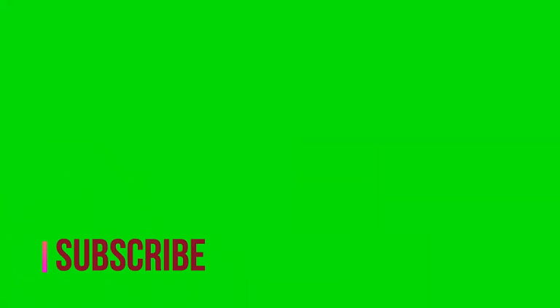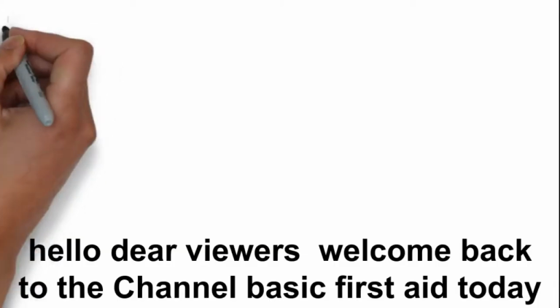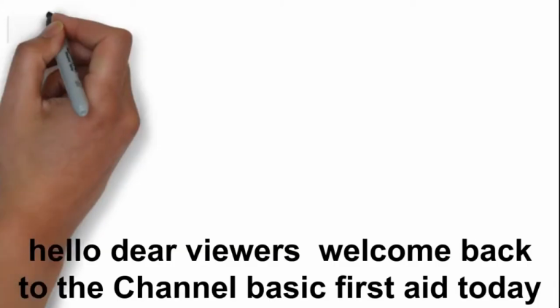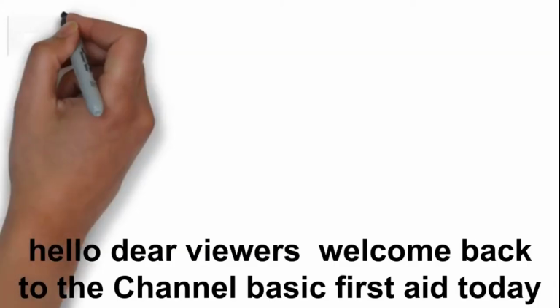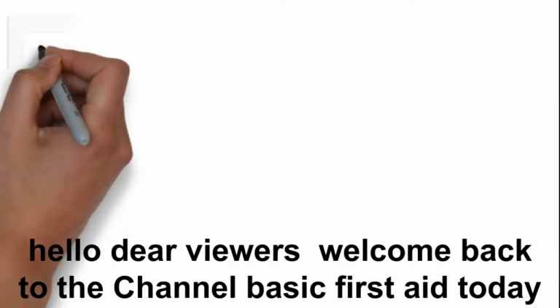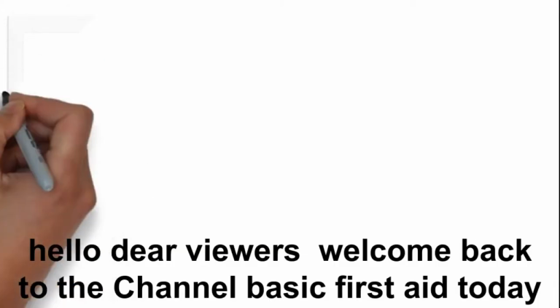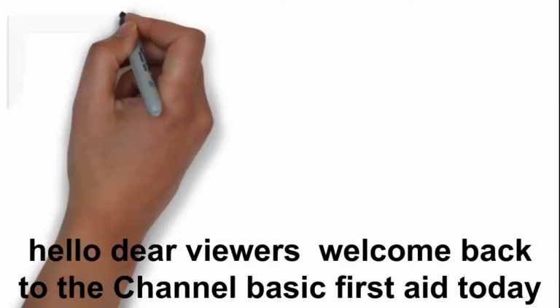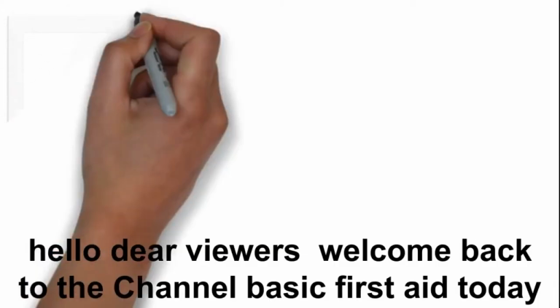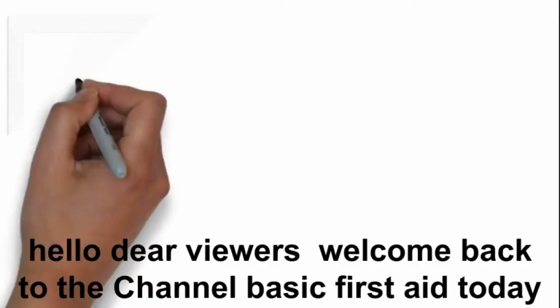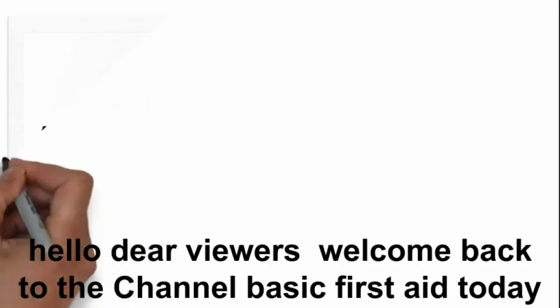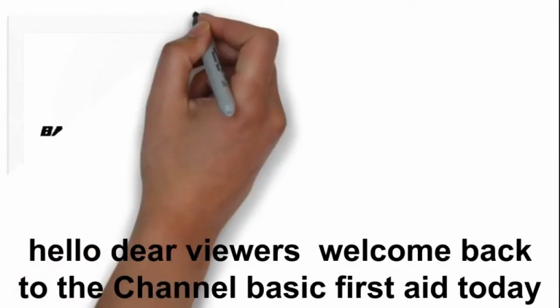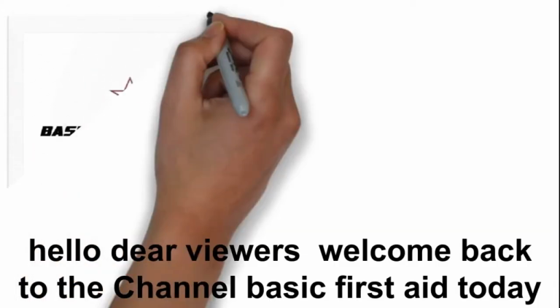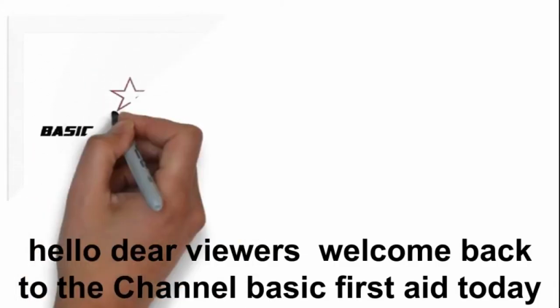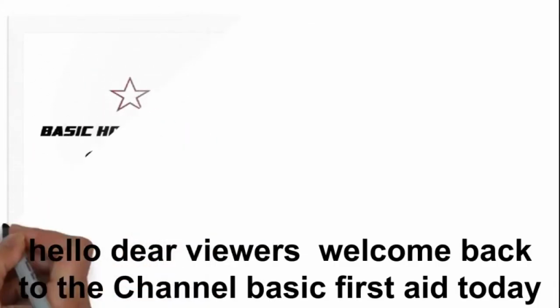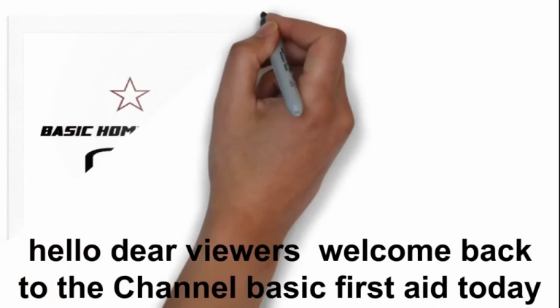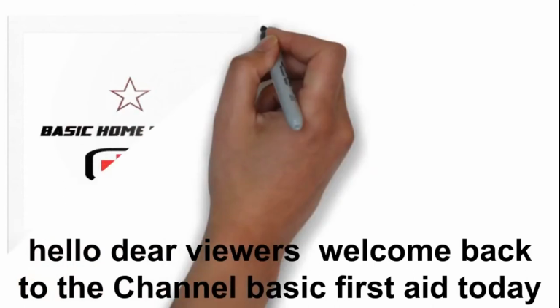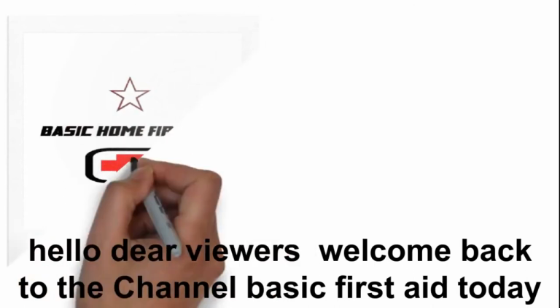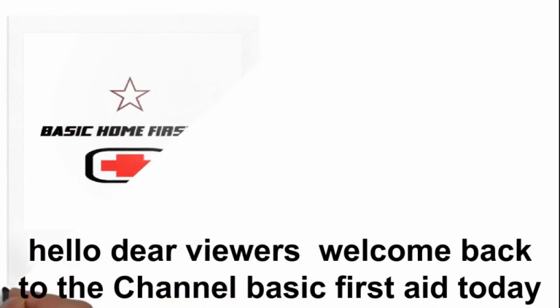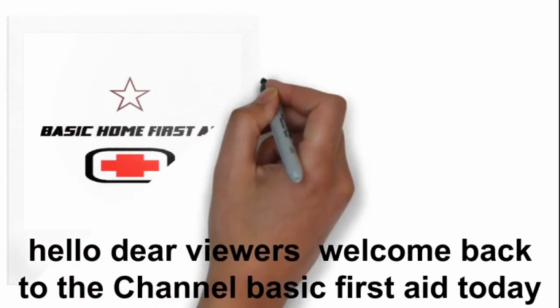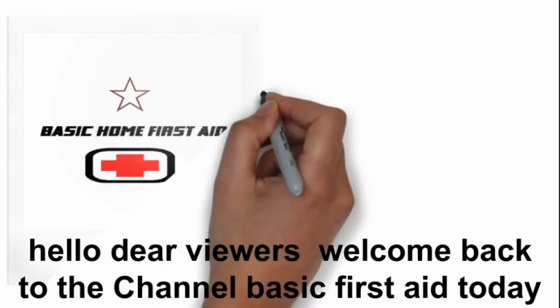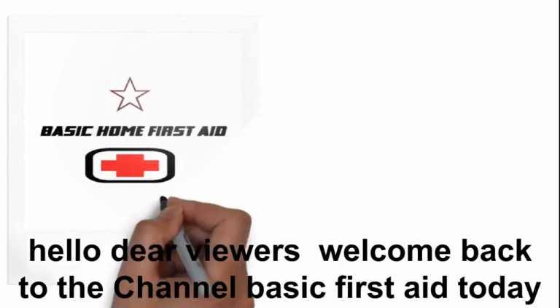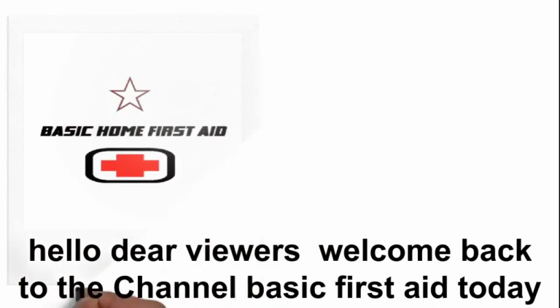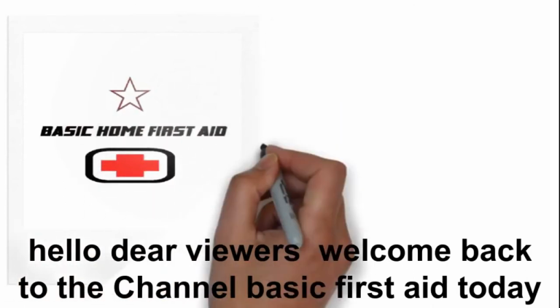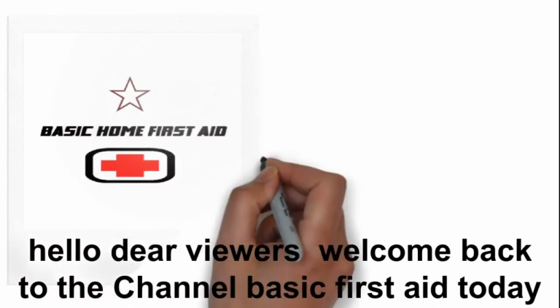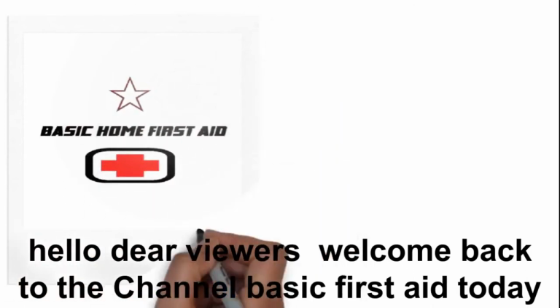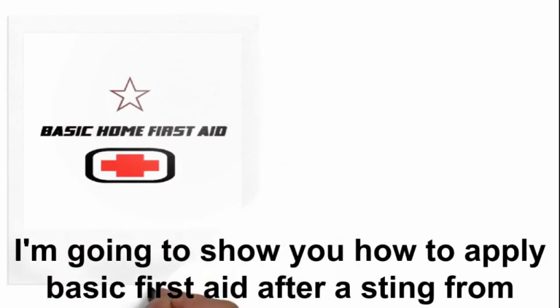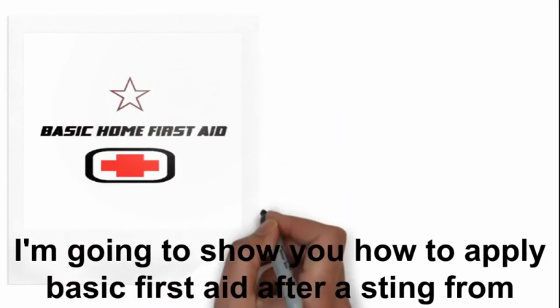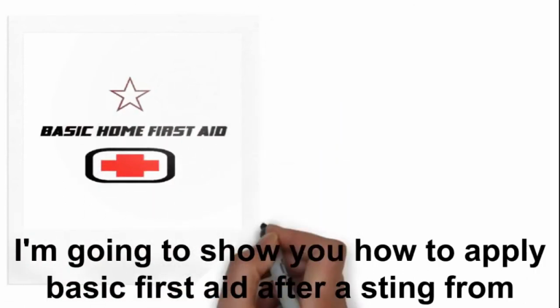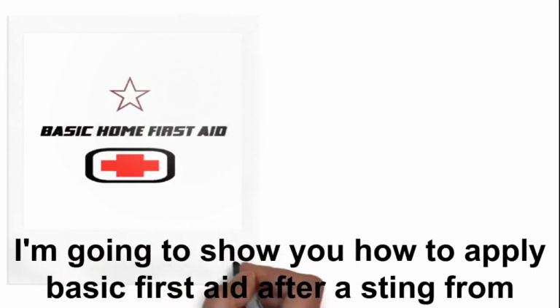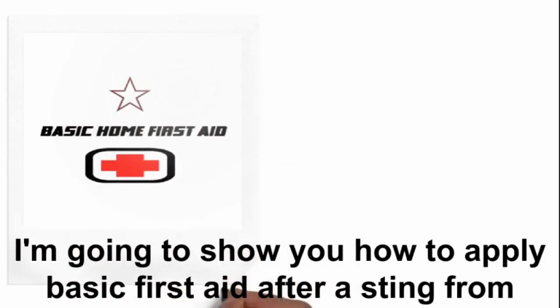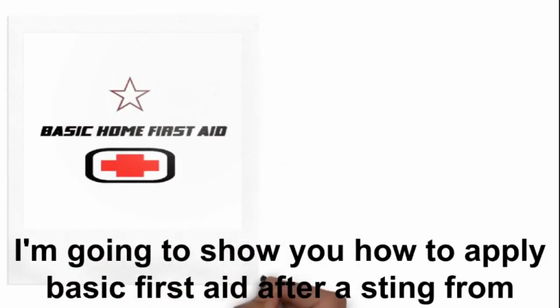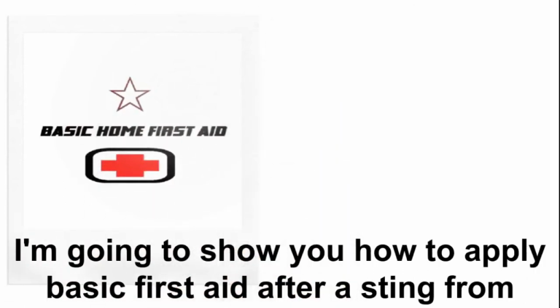Hello dear viewers, welcome back to the channel Basic Home First Aid. Today I am going to show you how to apply basic first aid after a sting from a bee, wasp, or hornet.